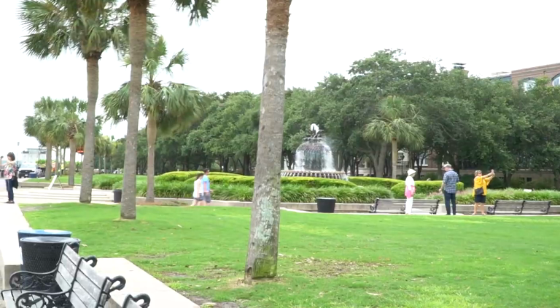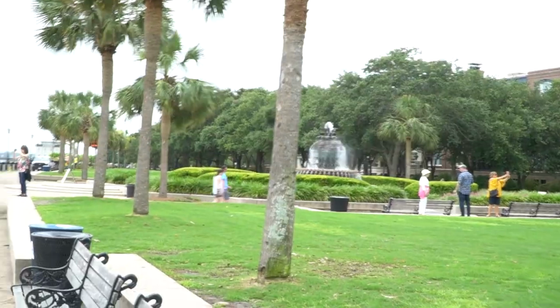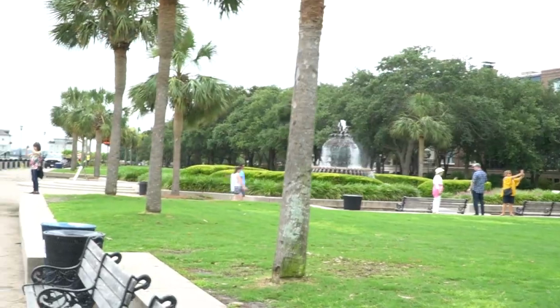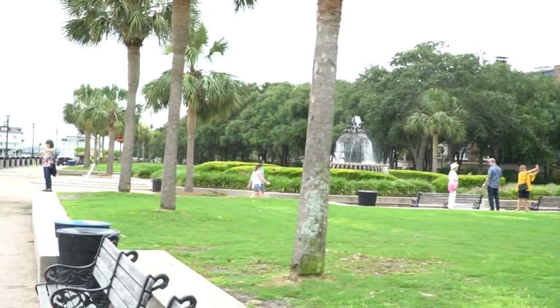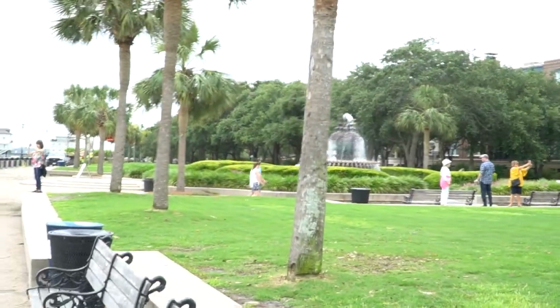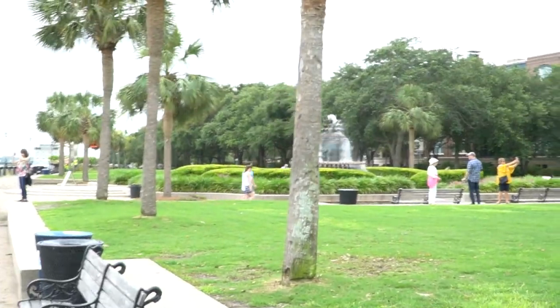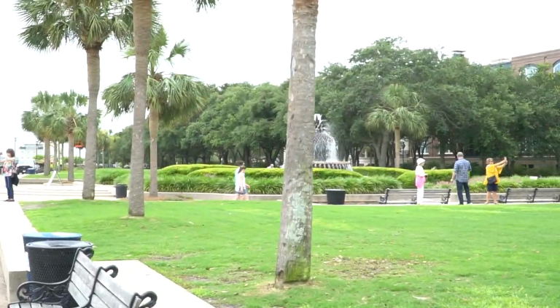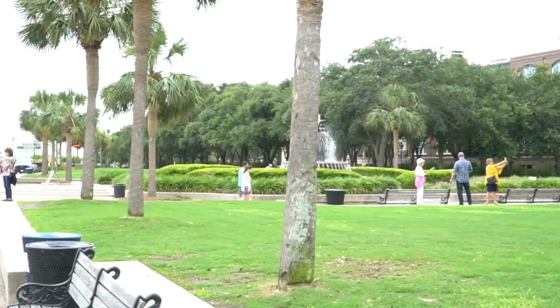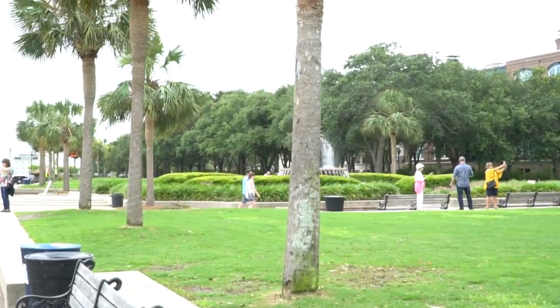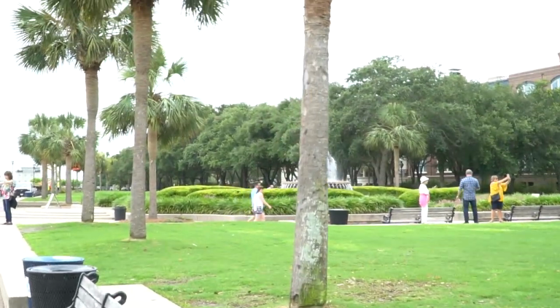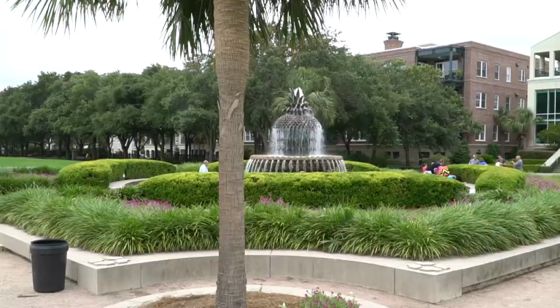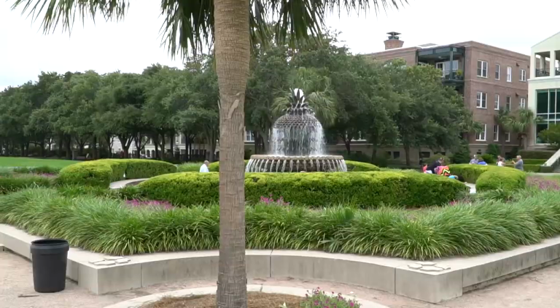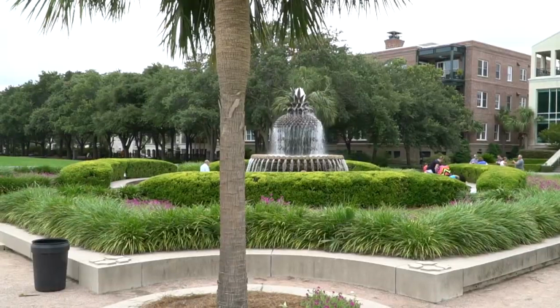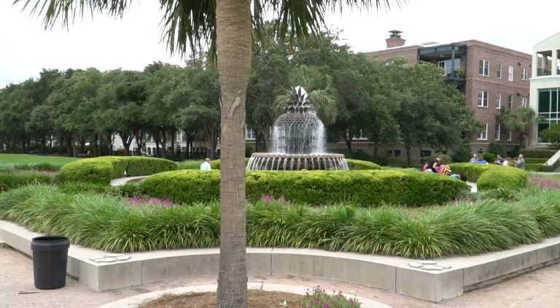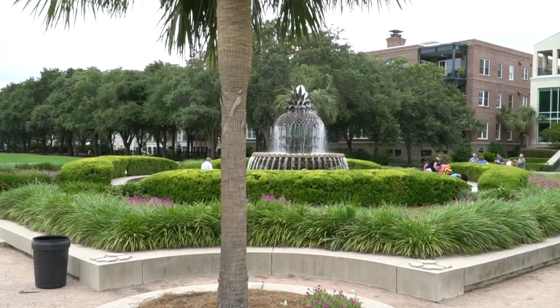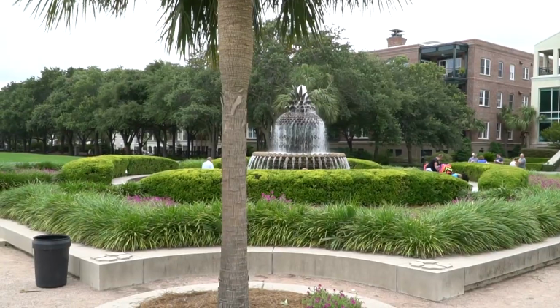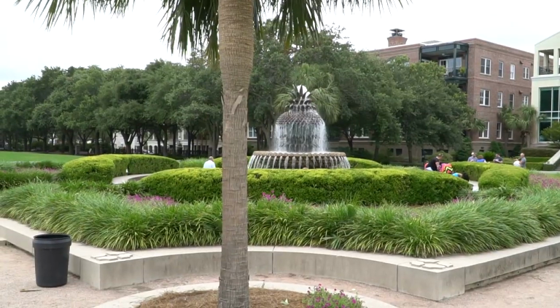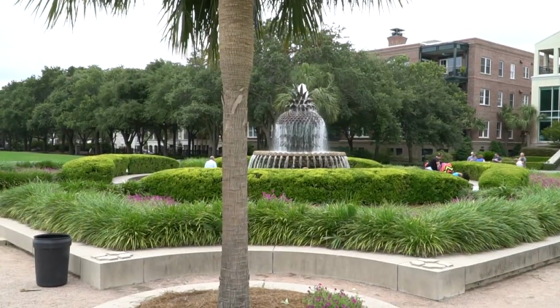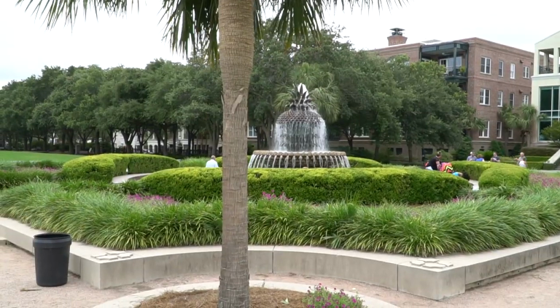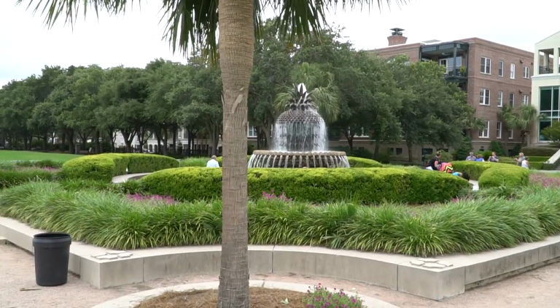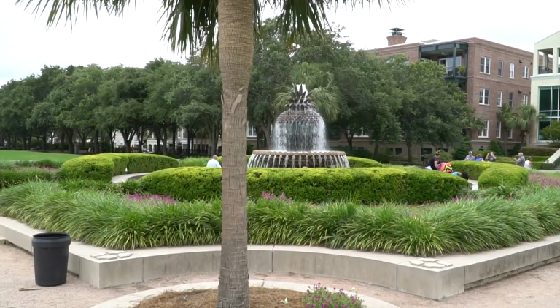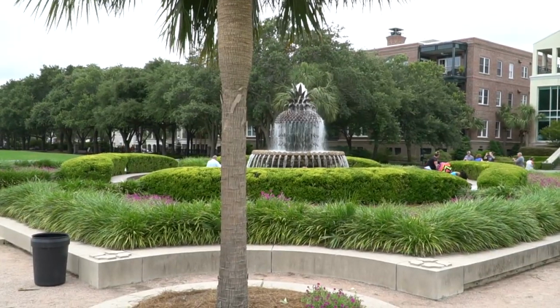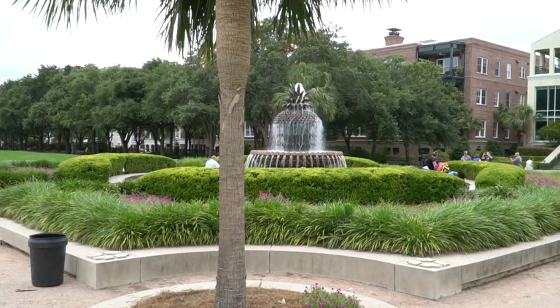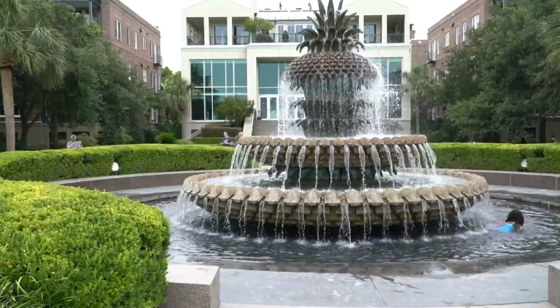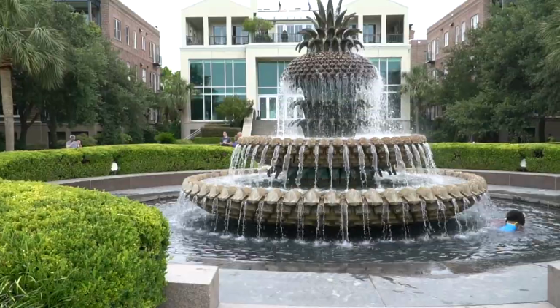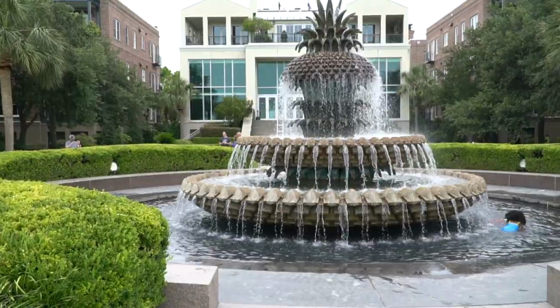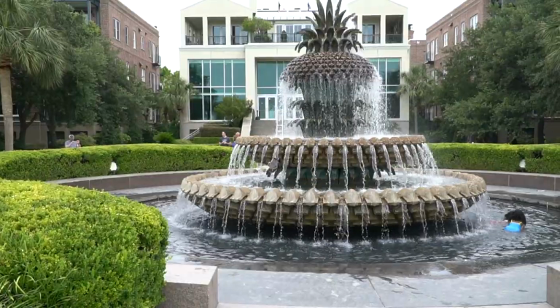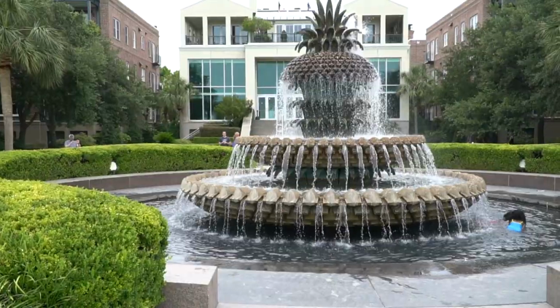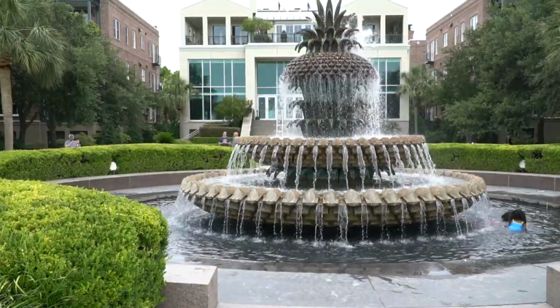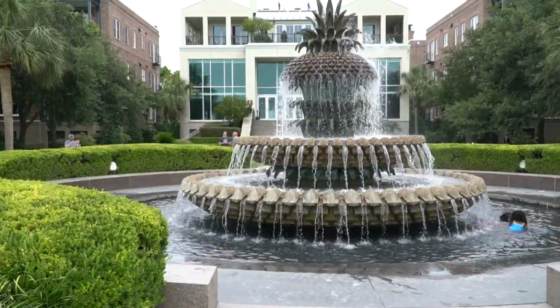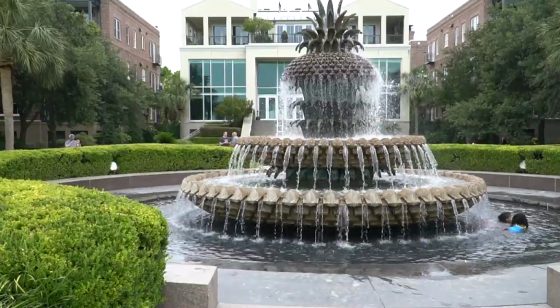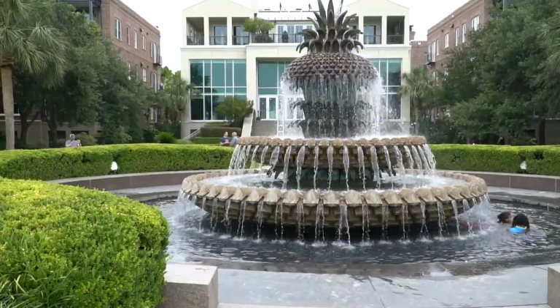Since I was already close by, I detoured to the iconic pineapple fountain to let my food settle.